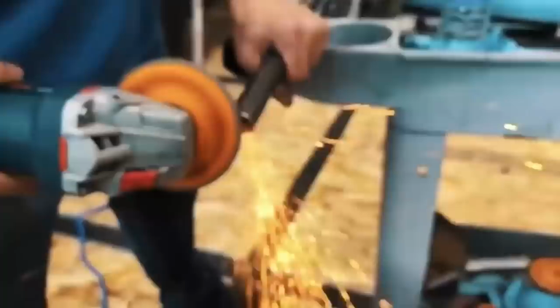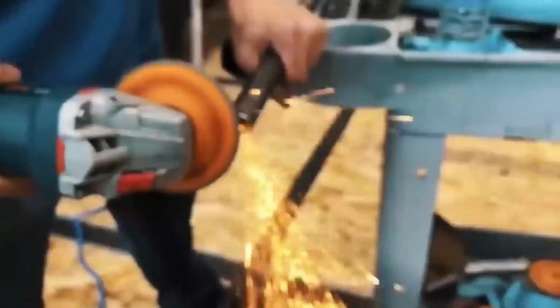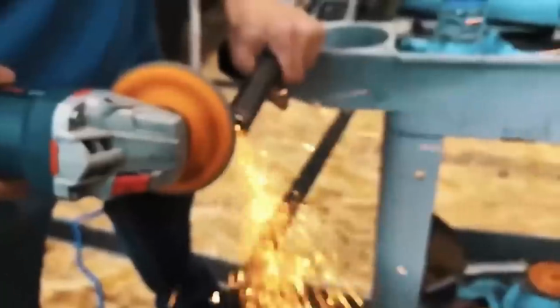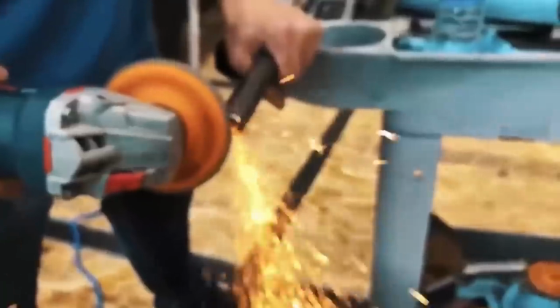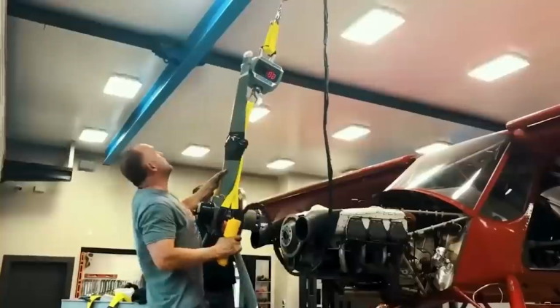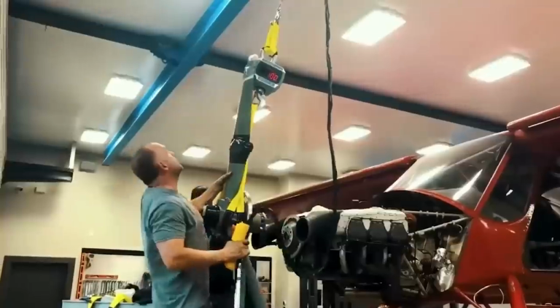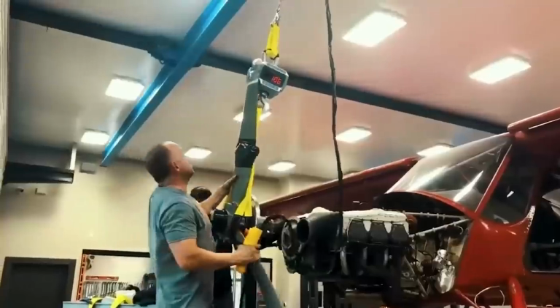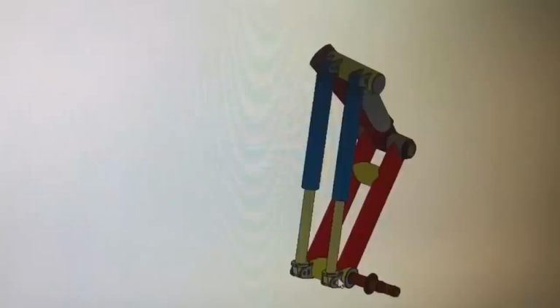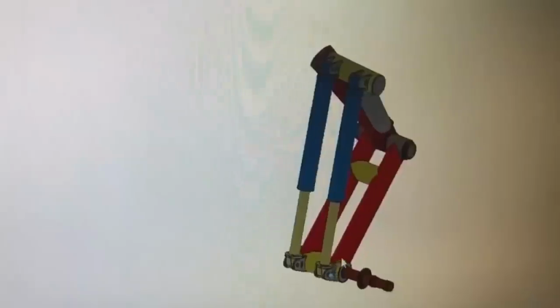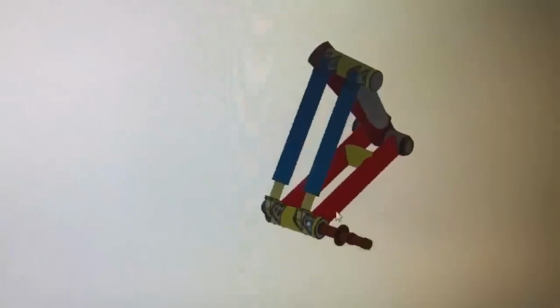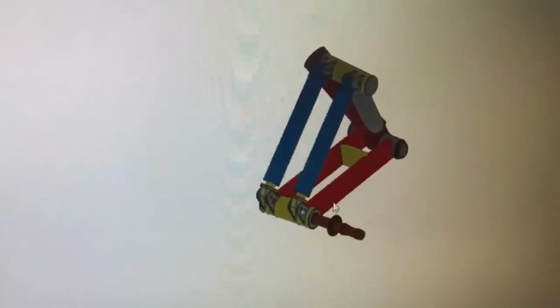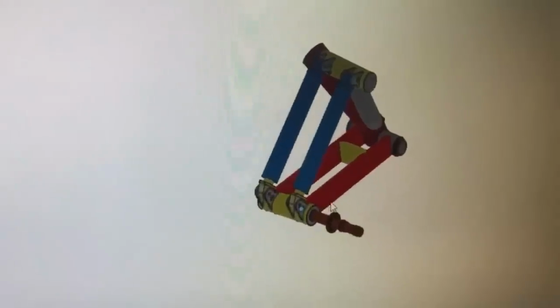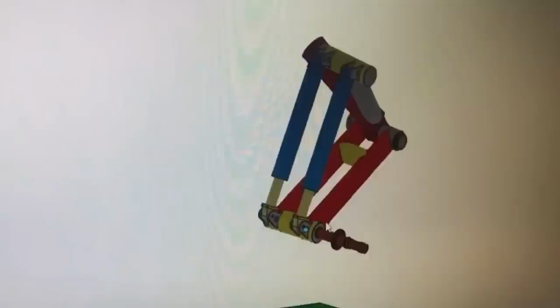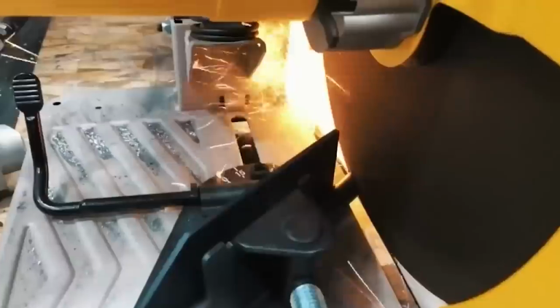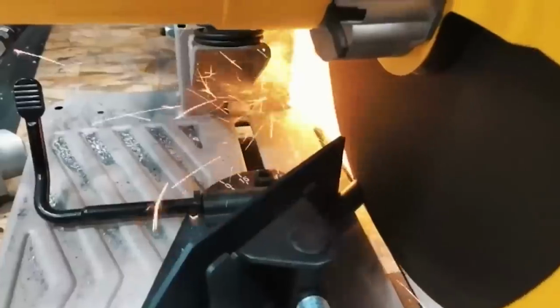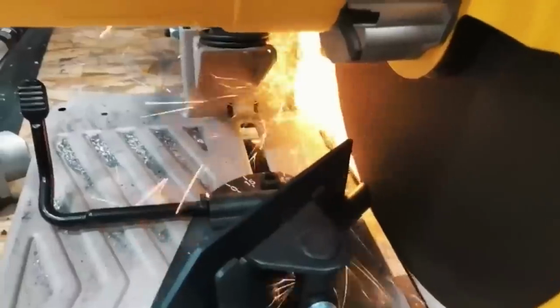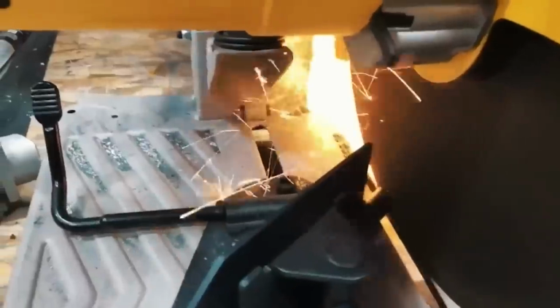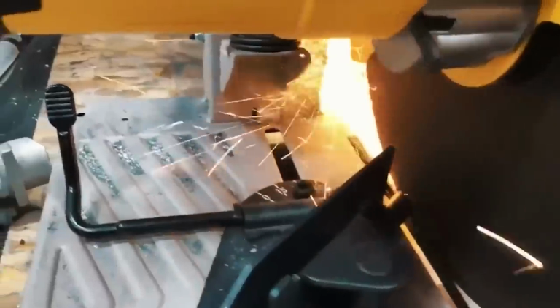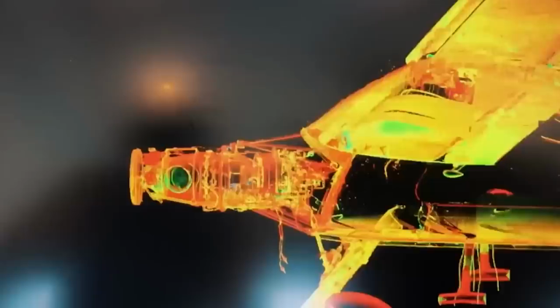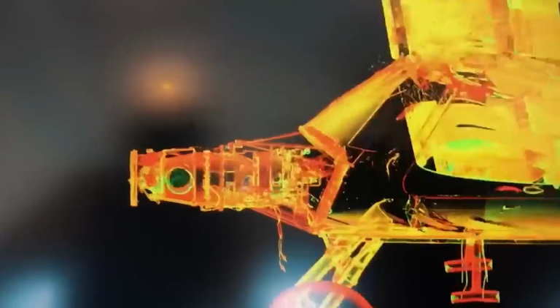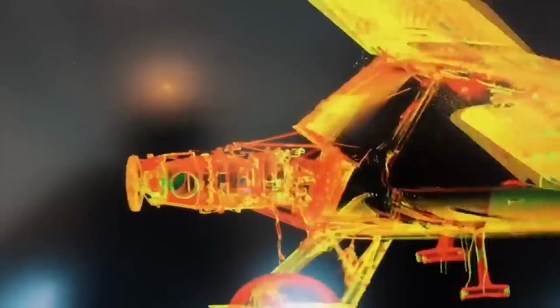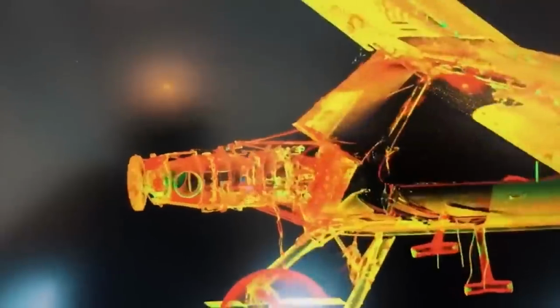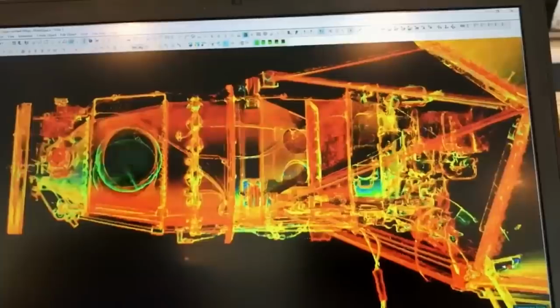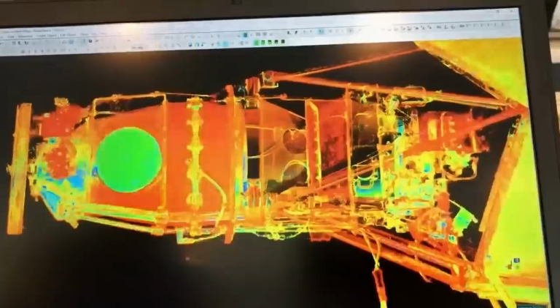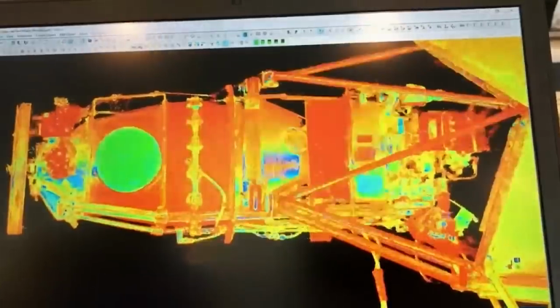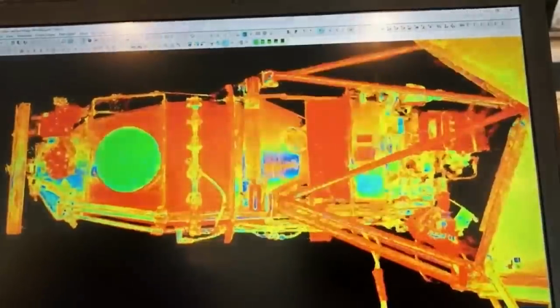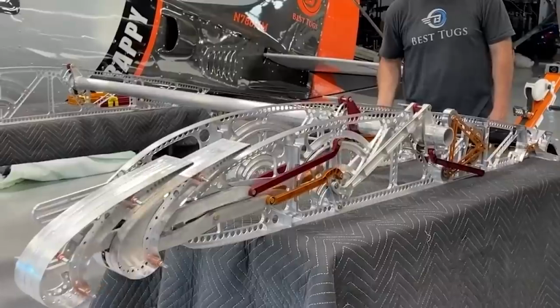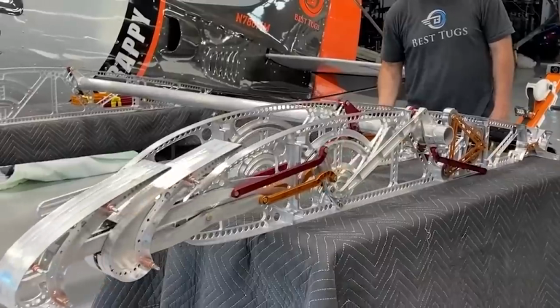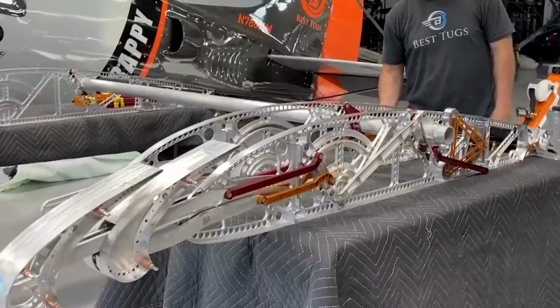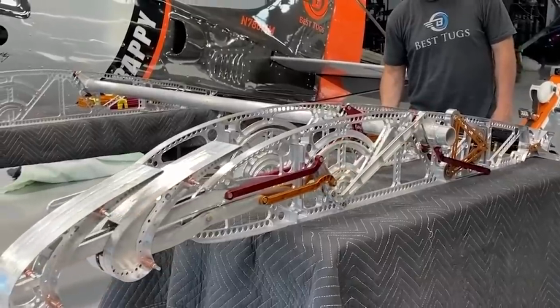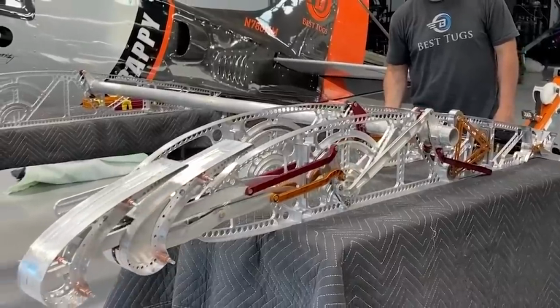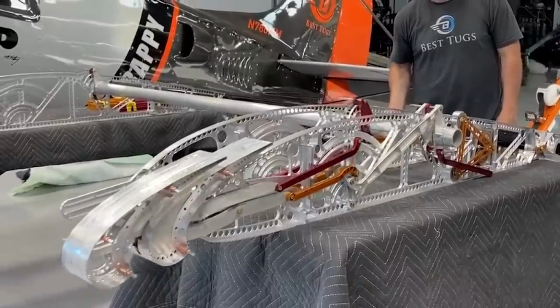Laying in bed at night, it's designing new parts, designing new suspension, designing new wings.